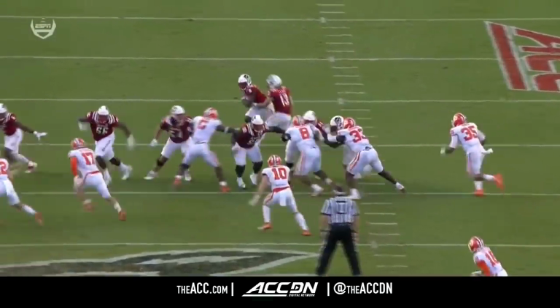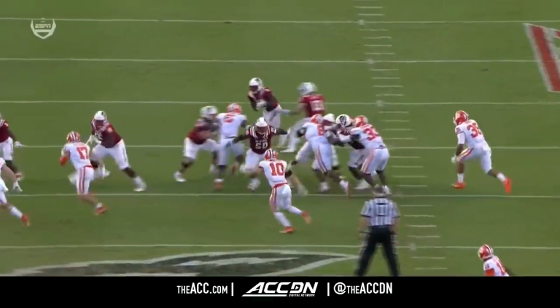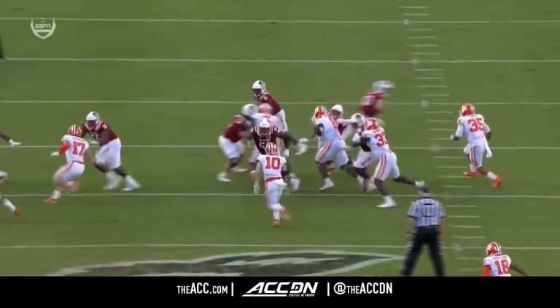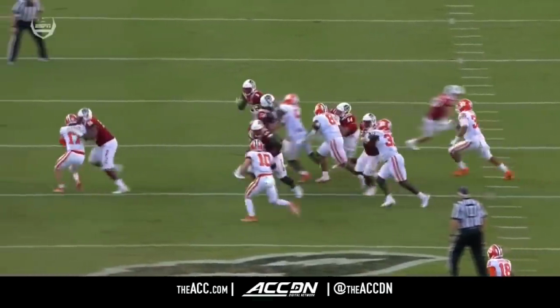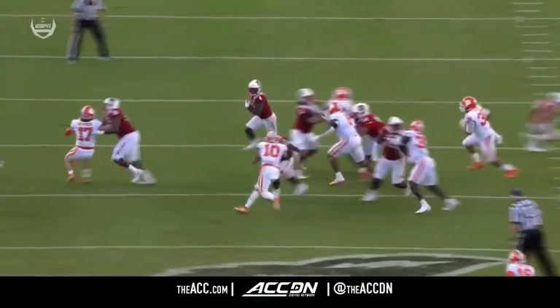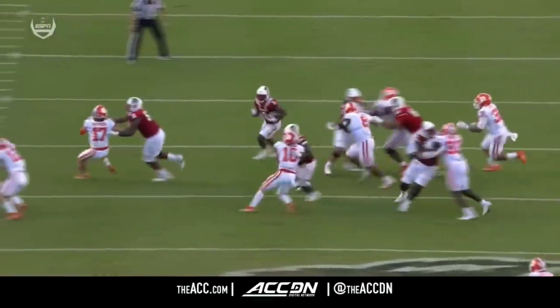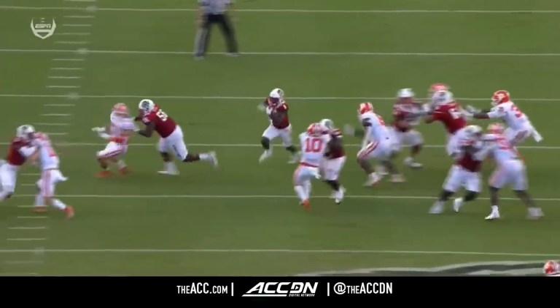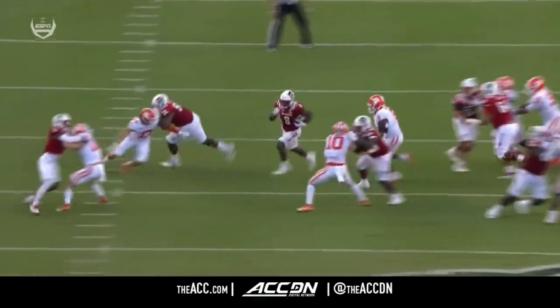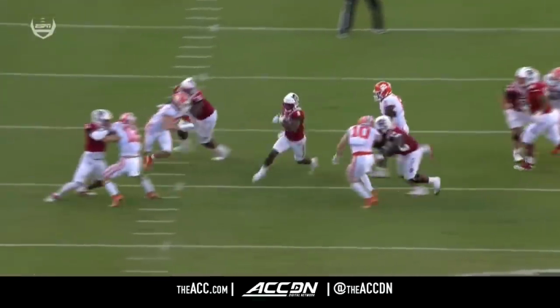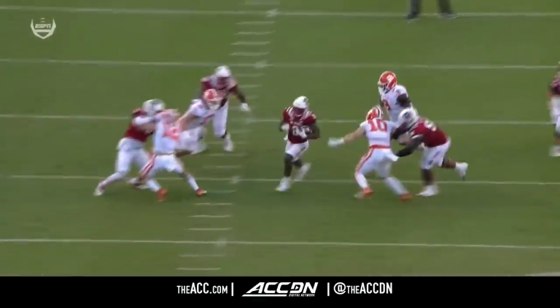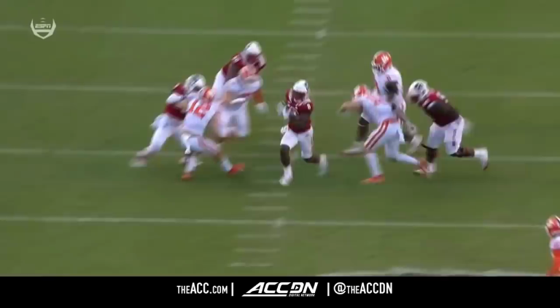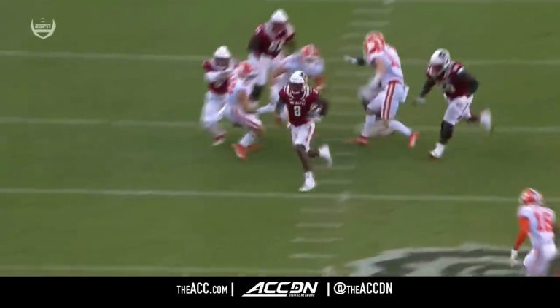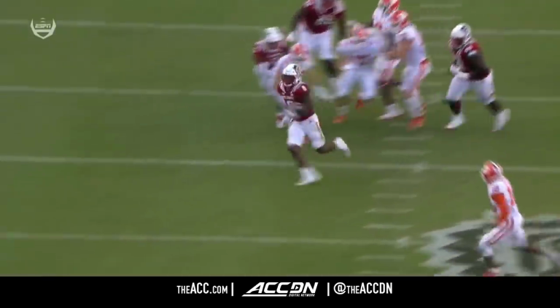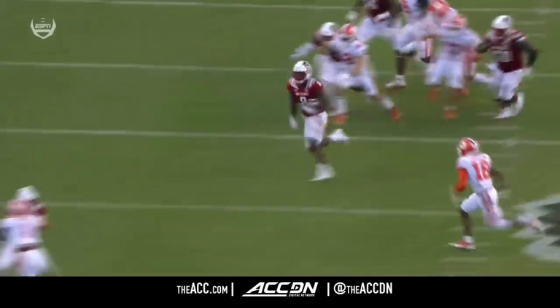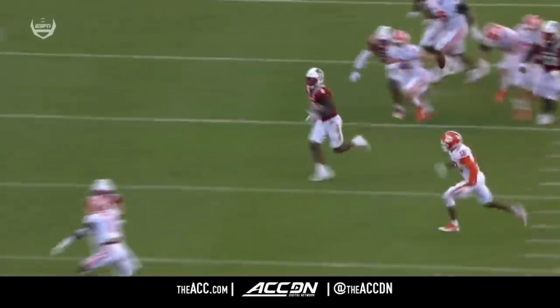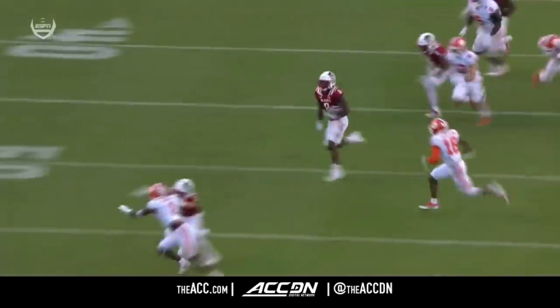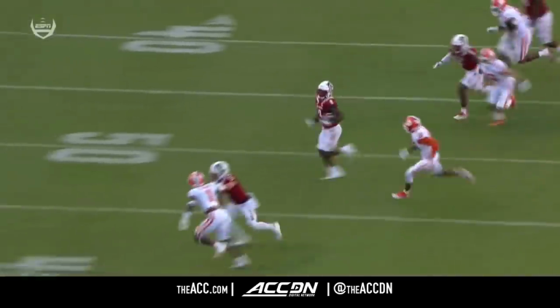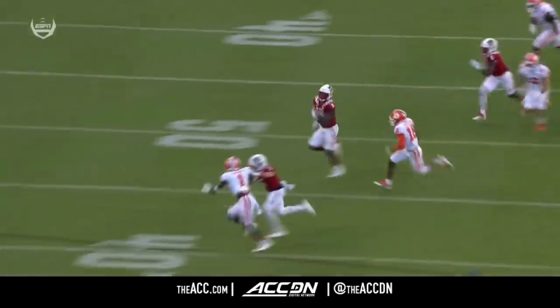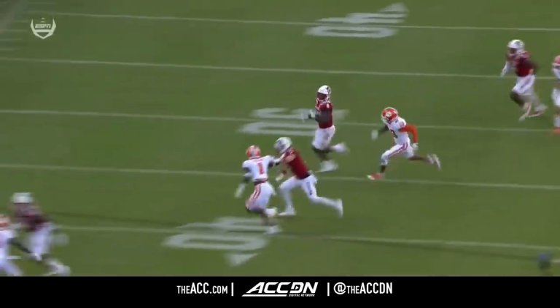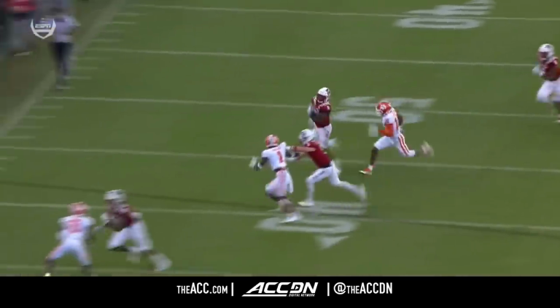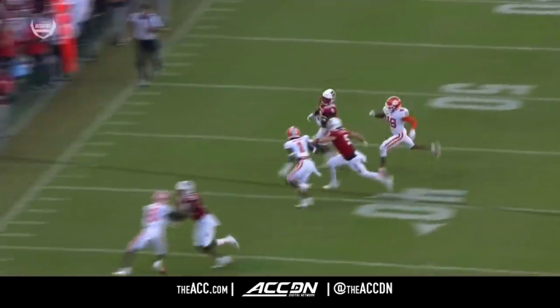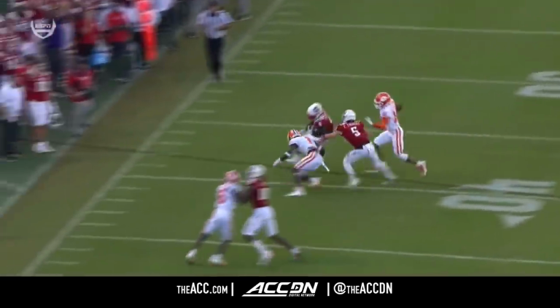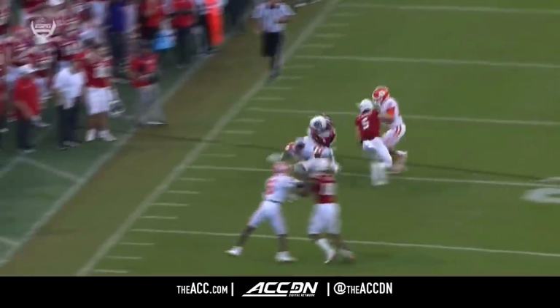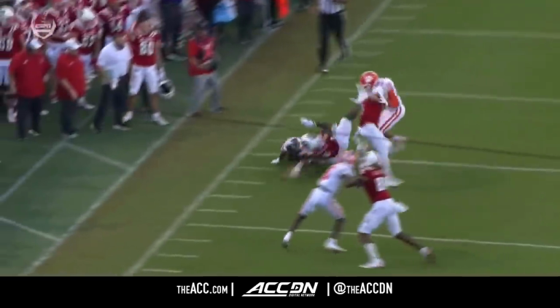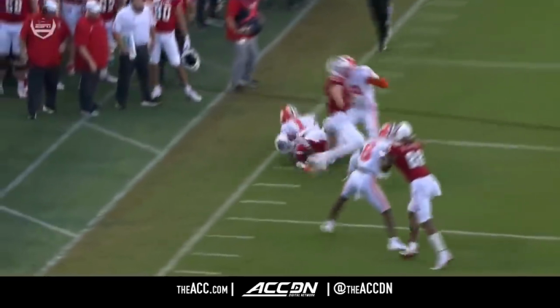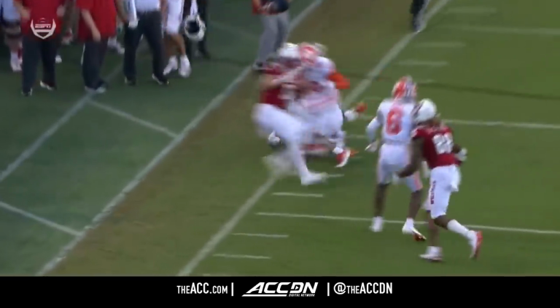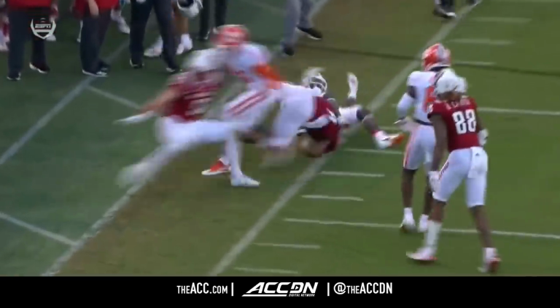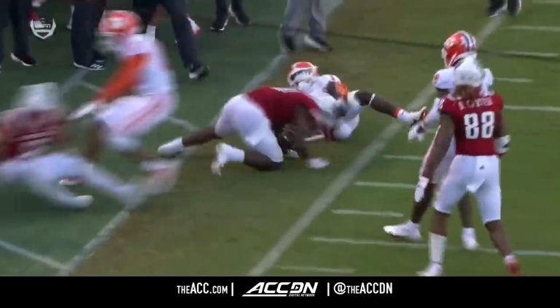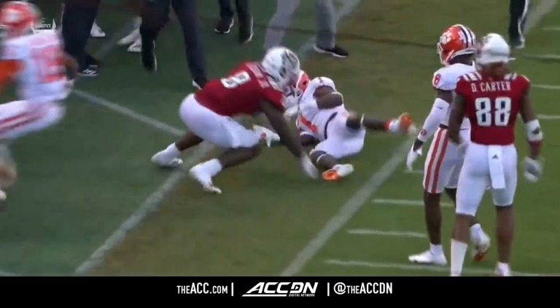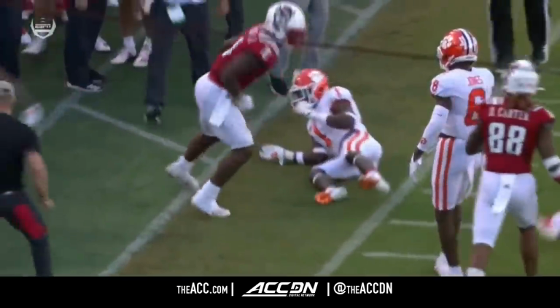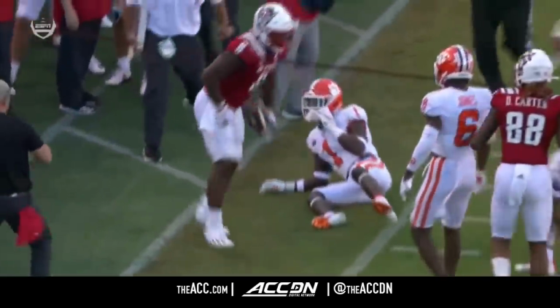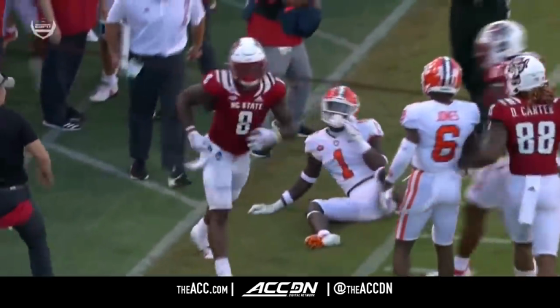Look at the hole the offensive line builds for Ricky Person Jr. — they make him look like poetry in motion out there.